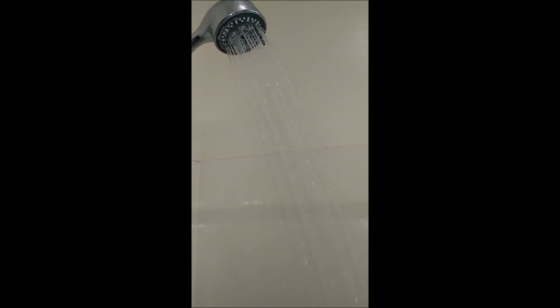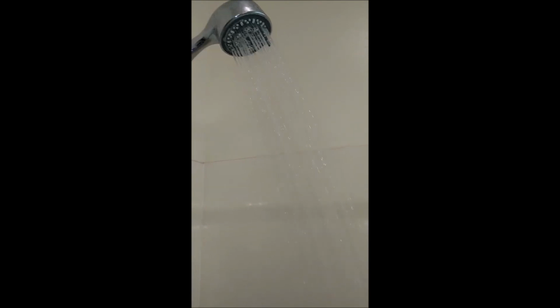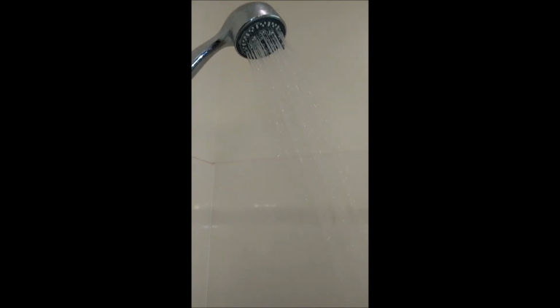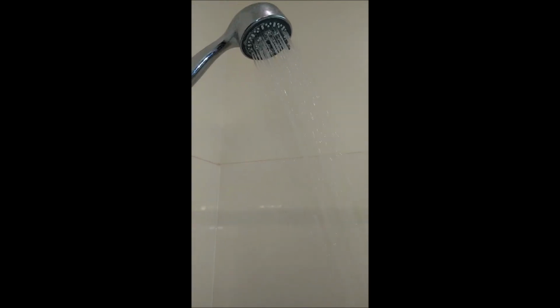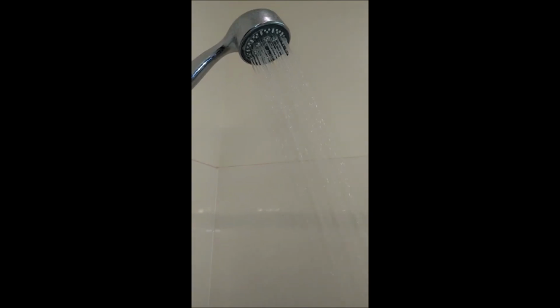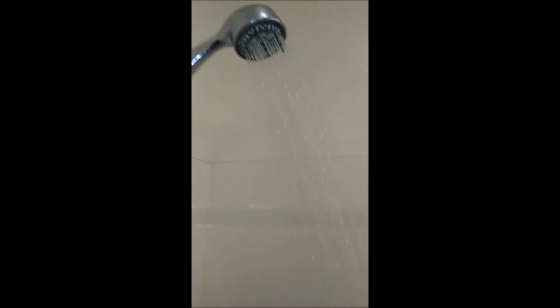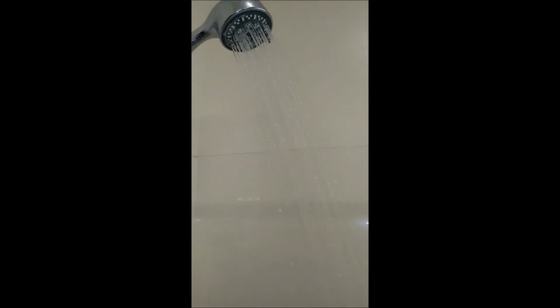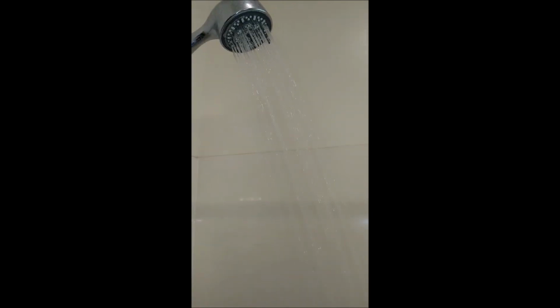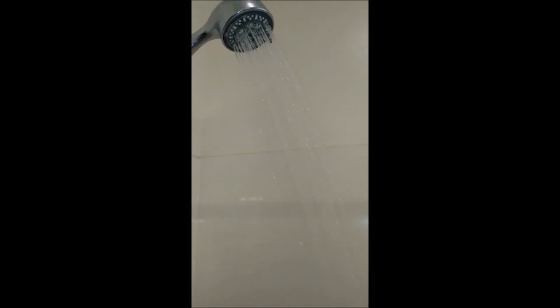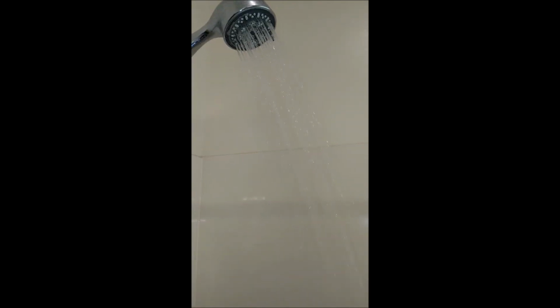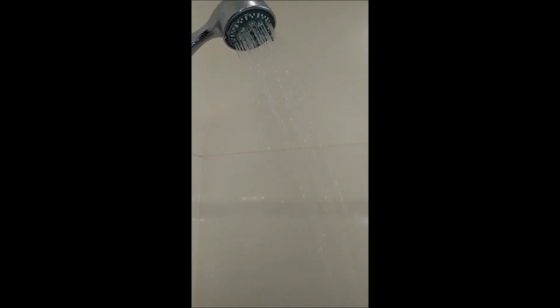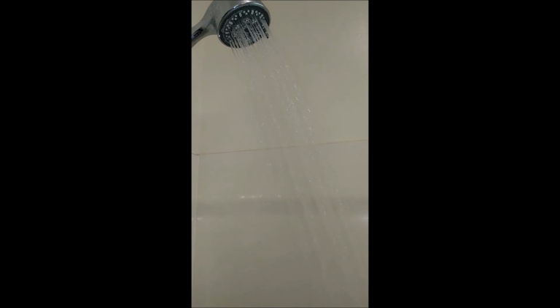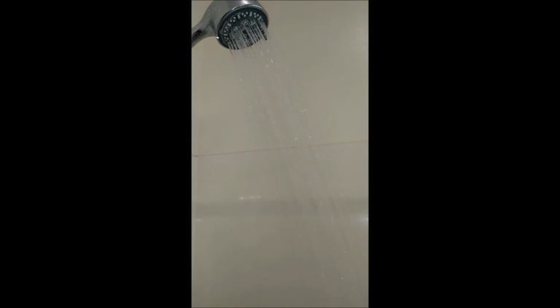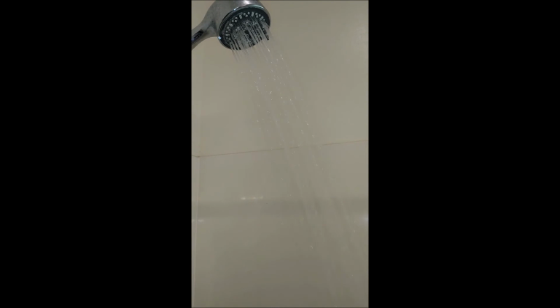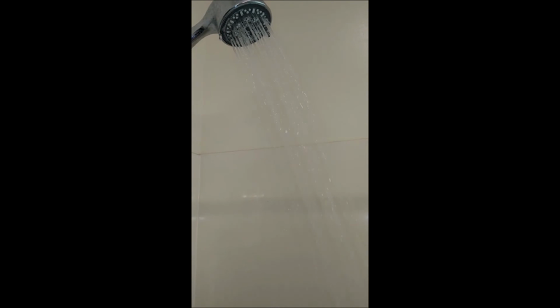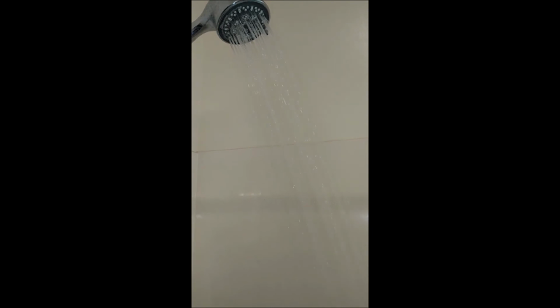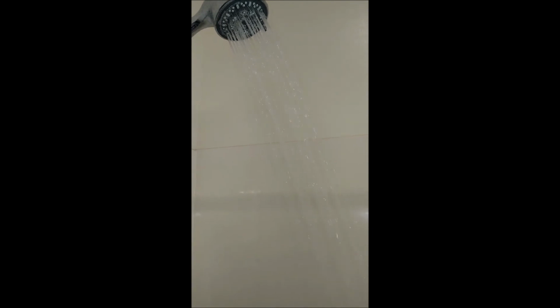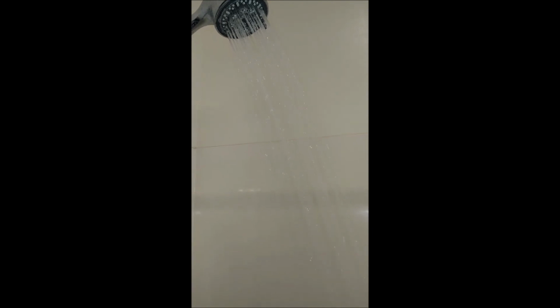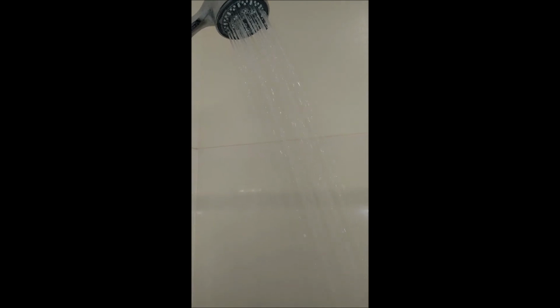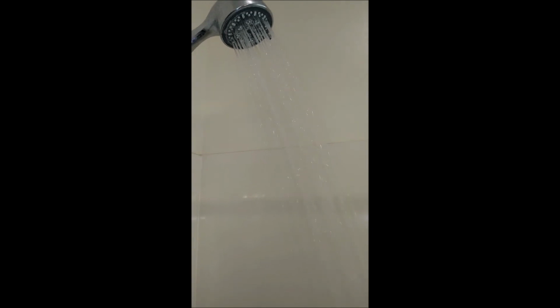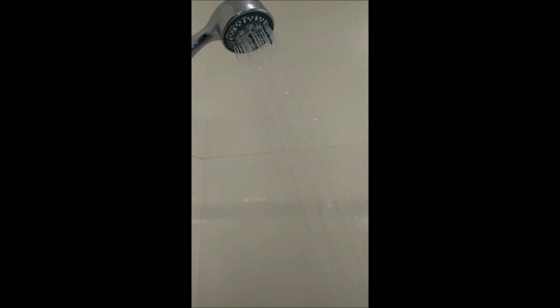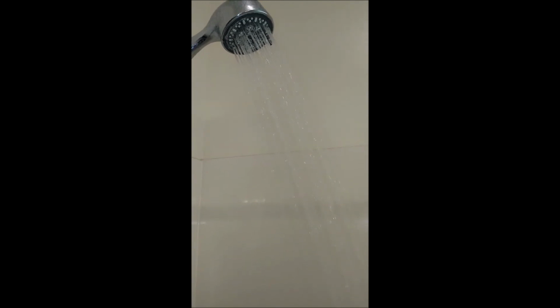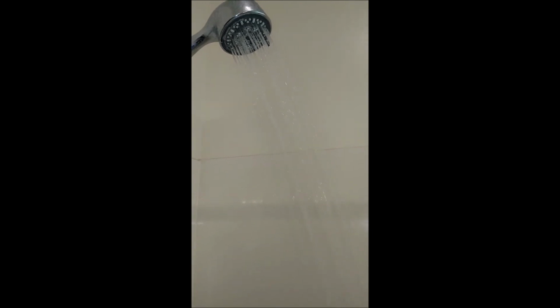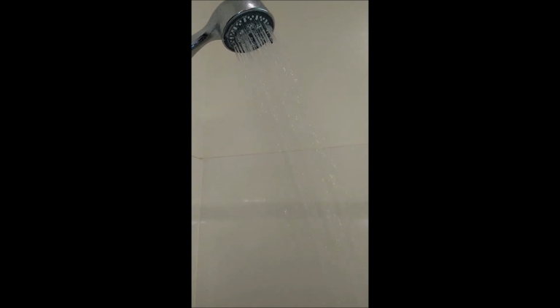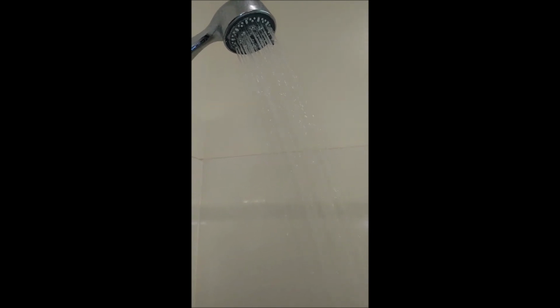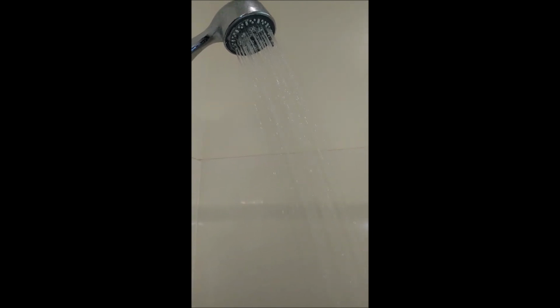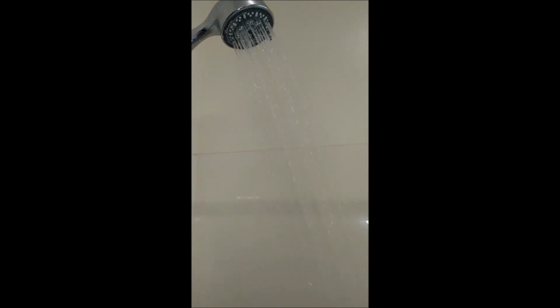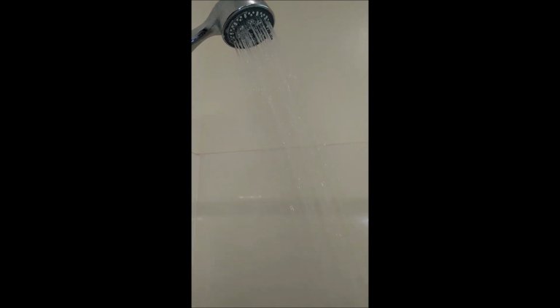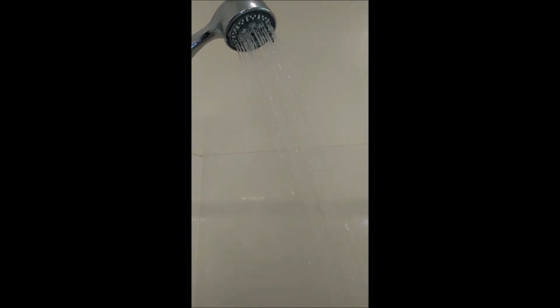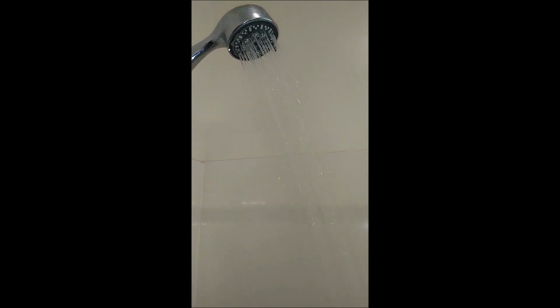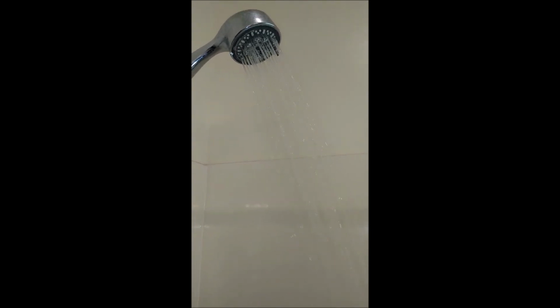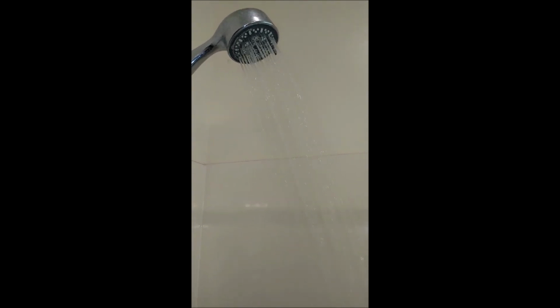So I would call this a success — full pressure returned. Thanks for watching. I hope you learned something.